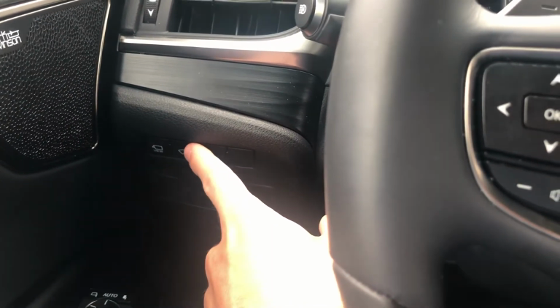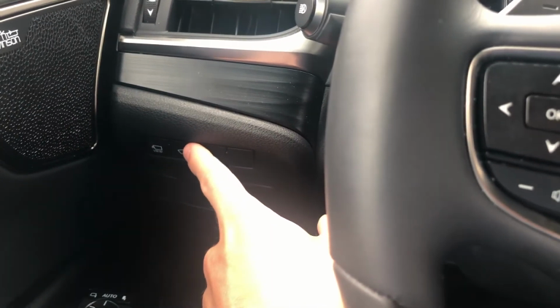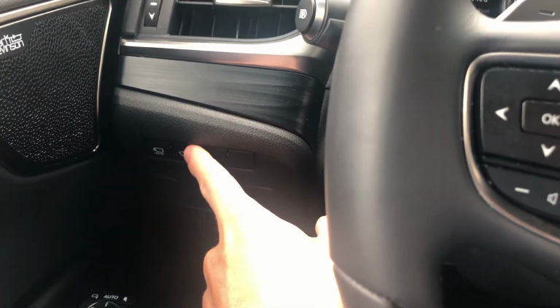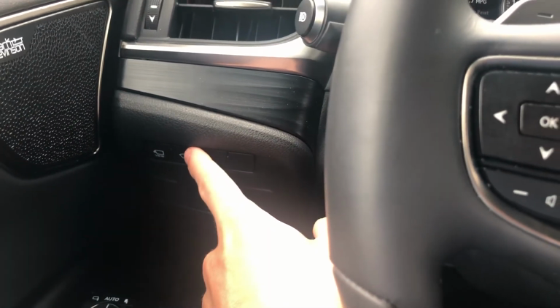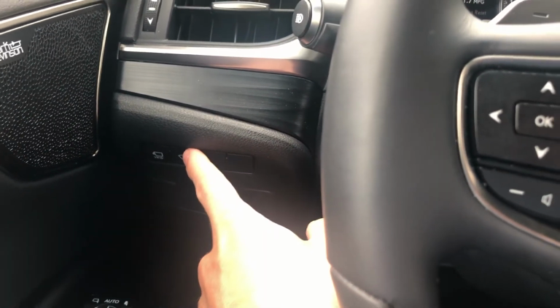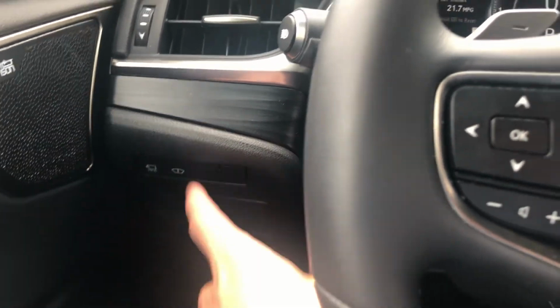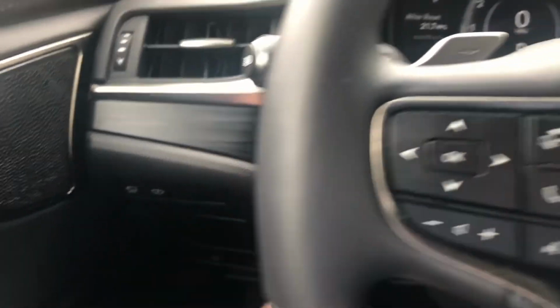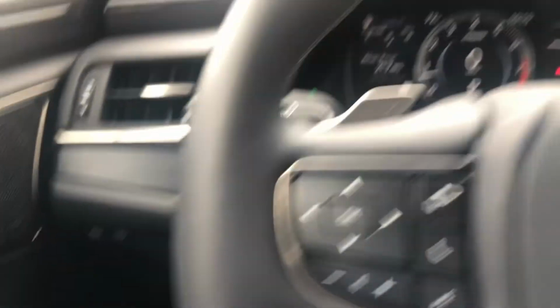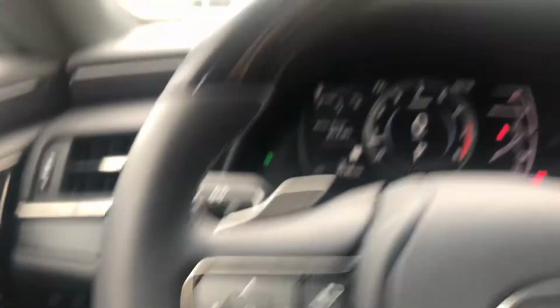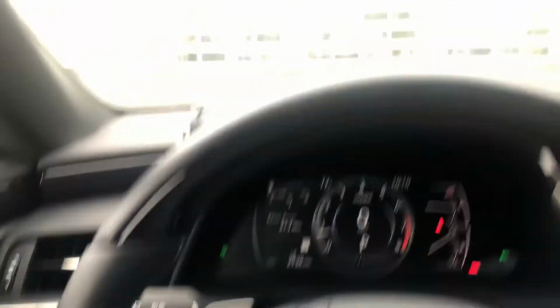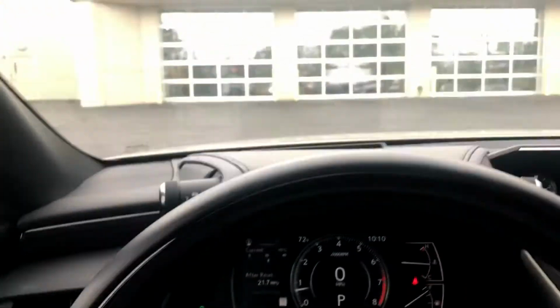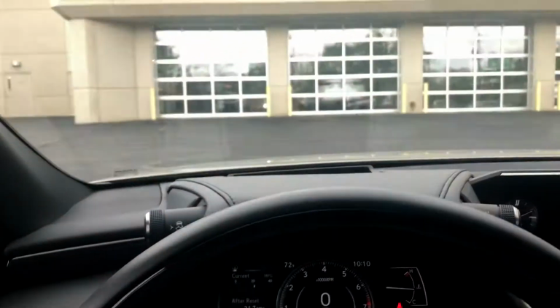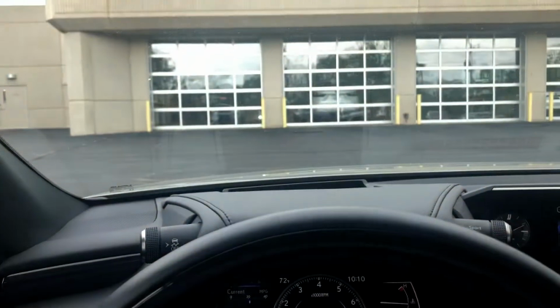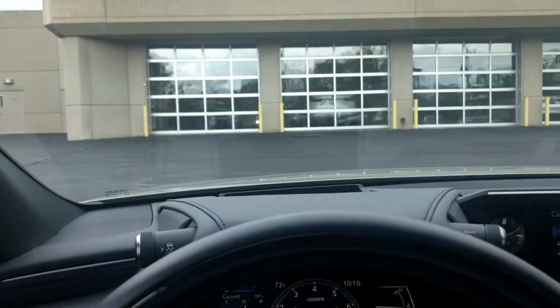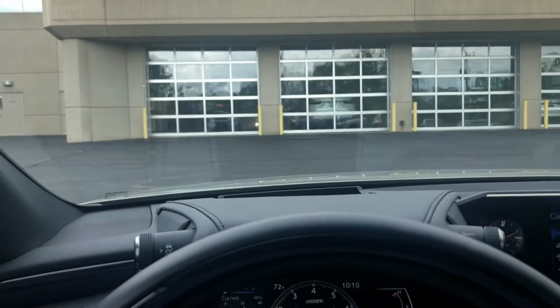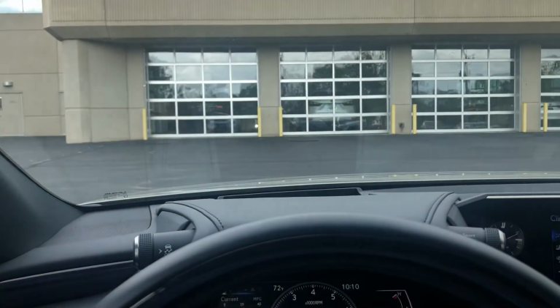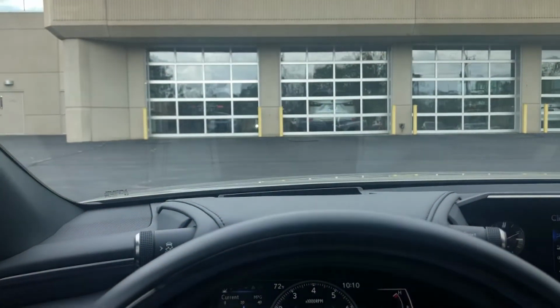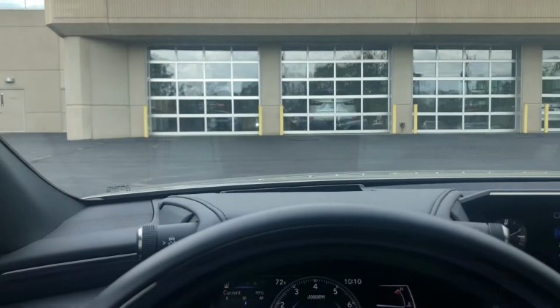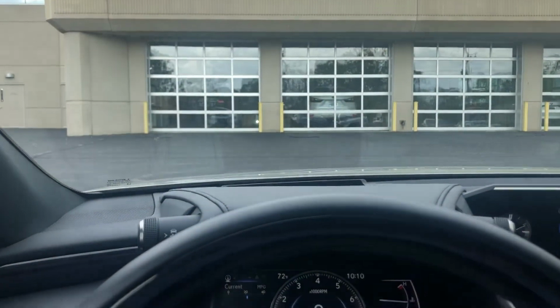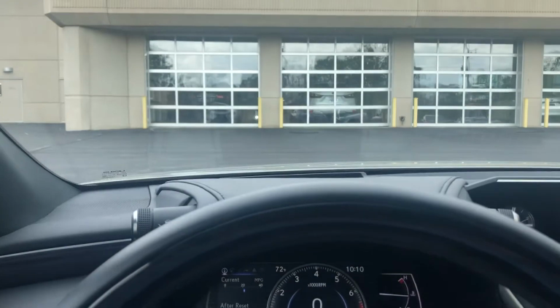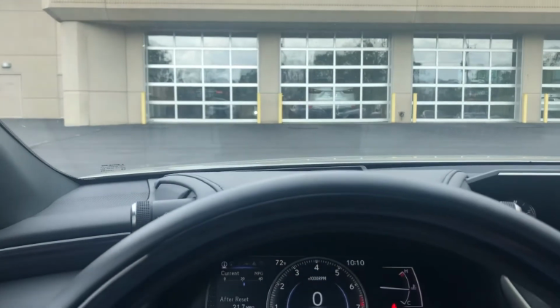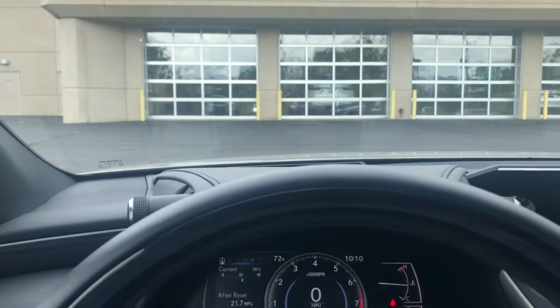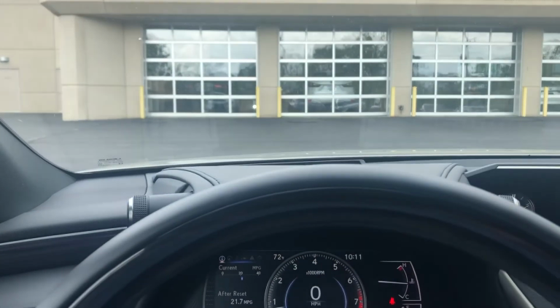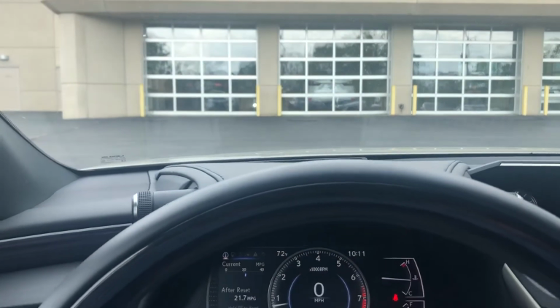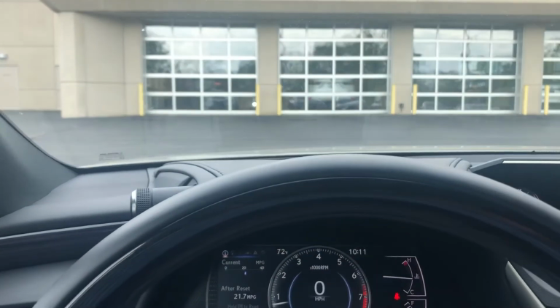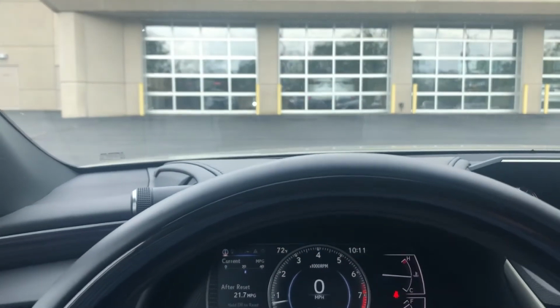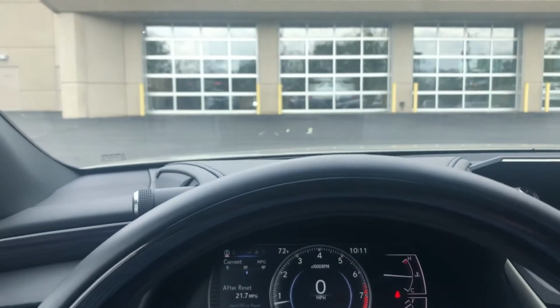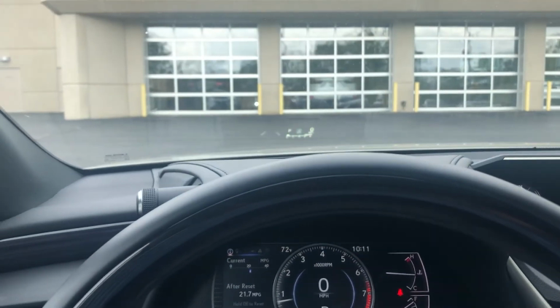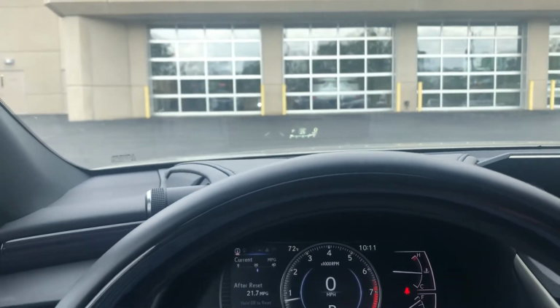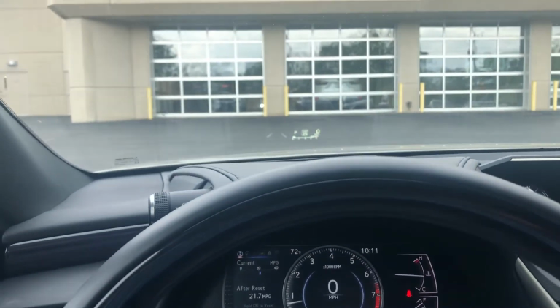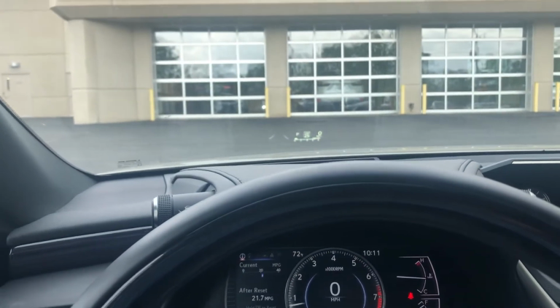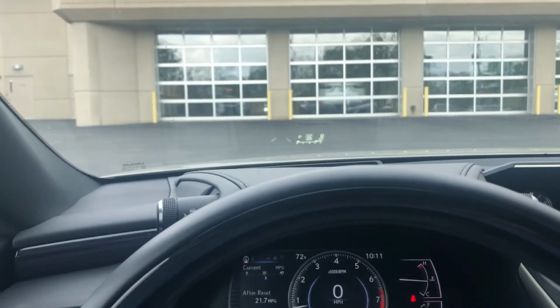If I were to press that button, you will see those numbers no longer exist. Press the button again, and there they are again.